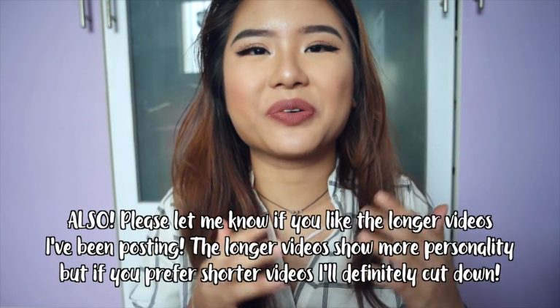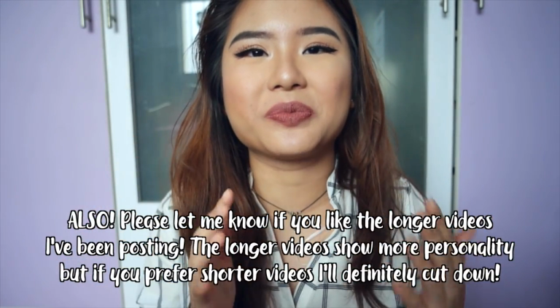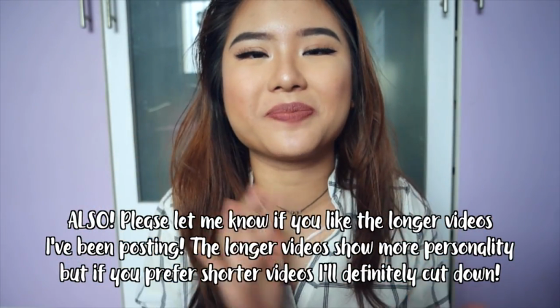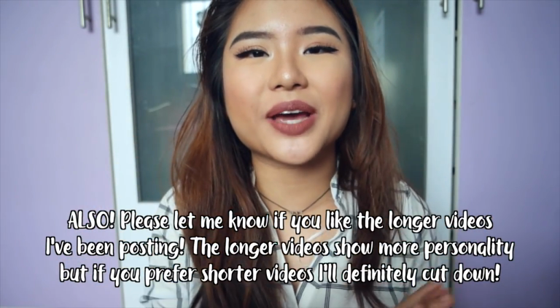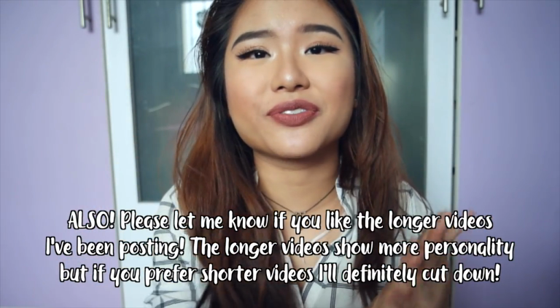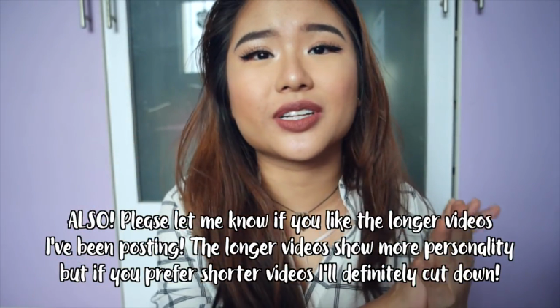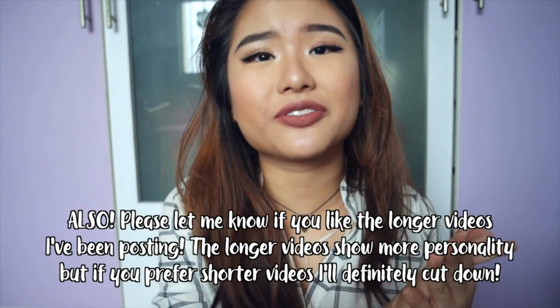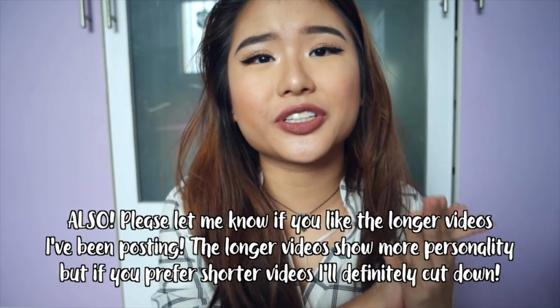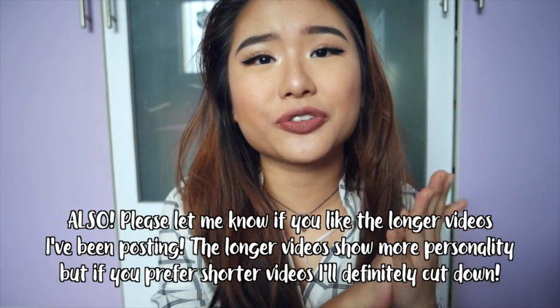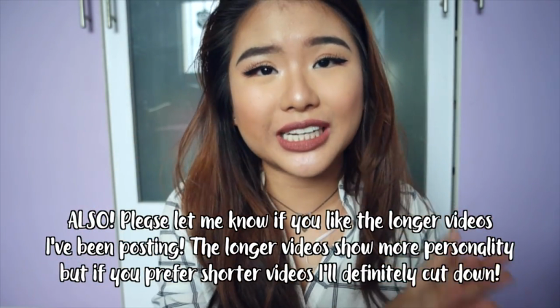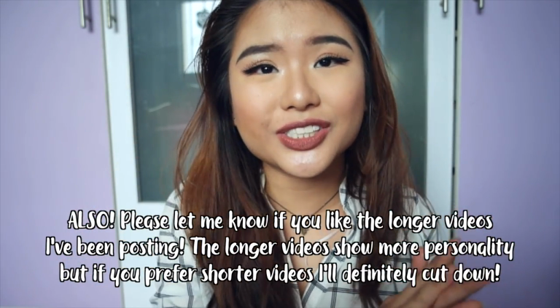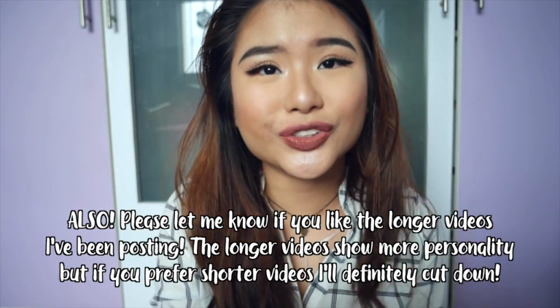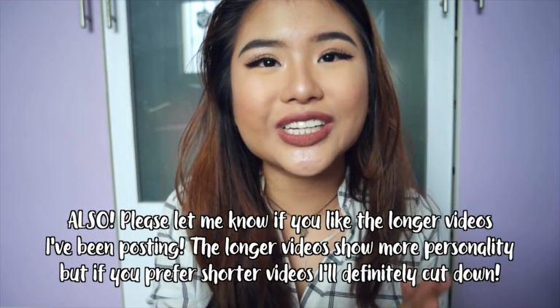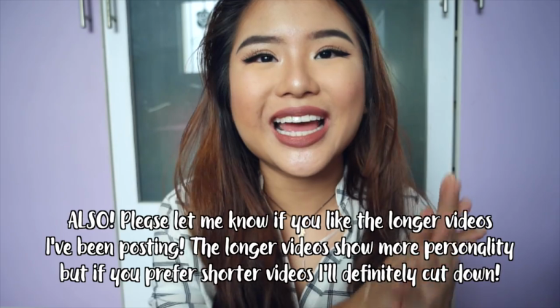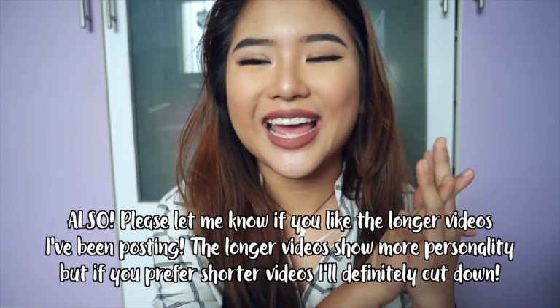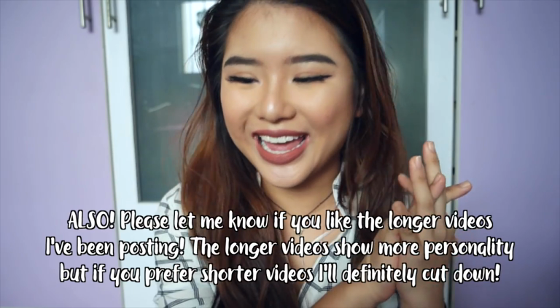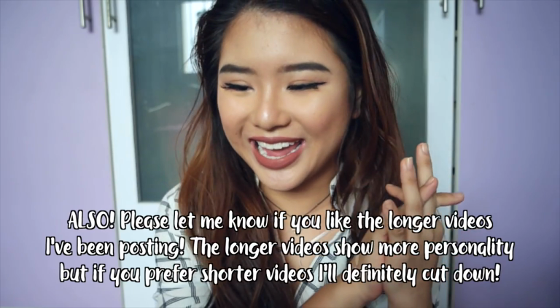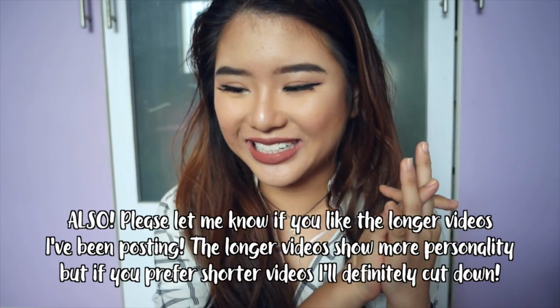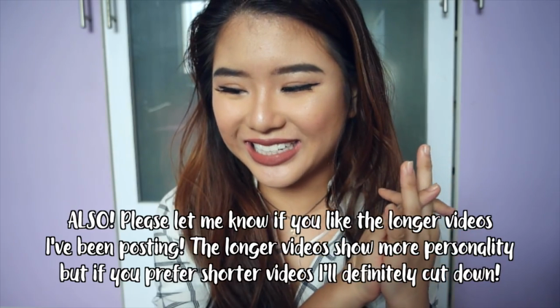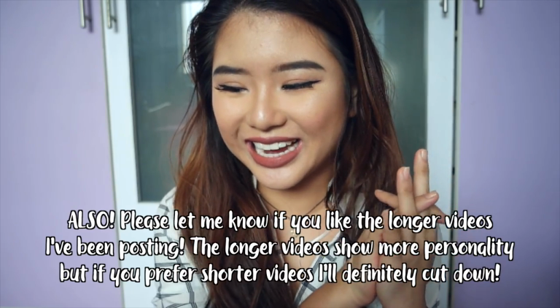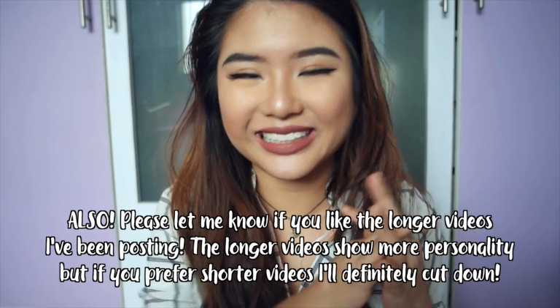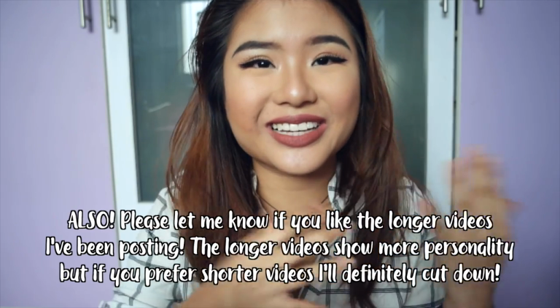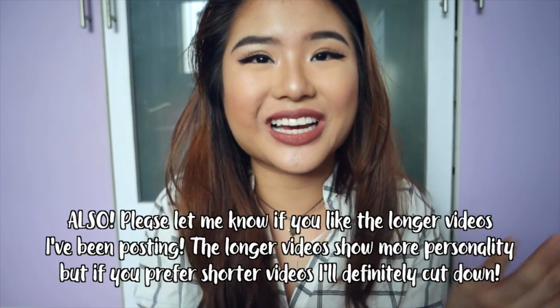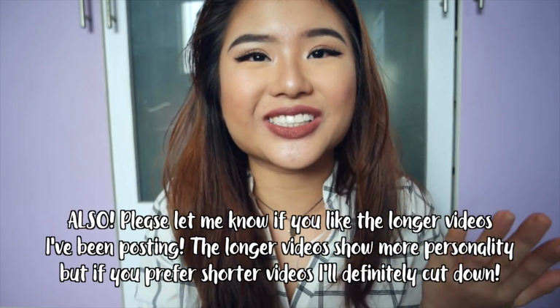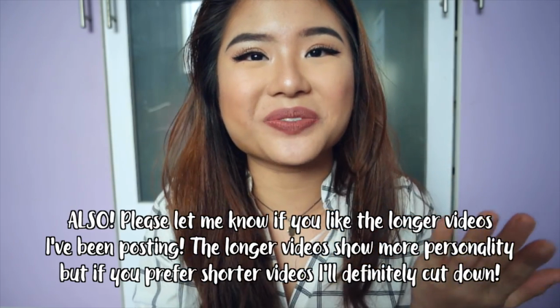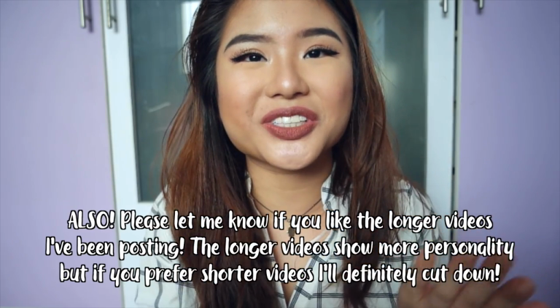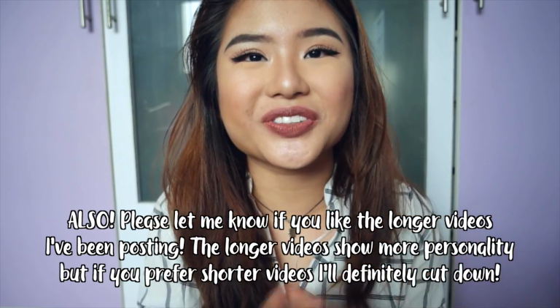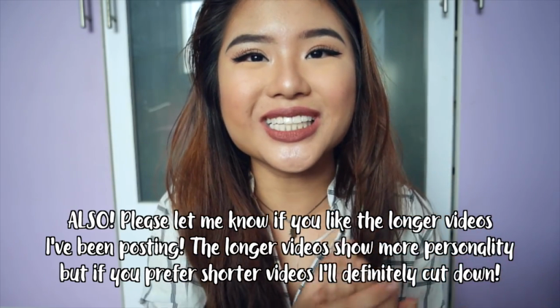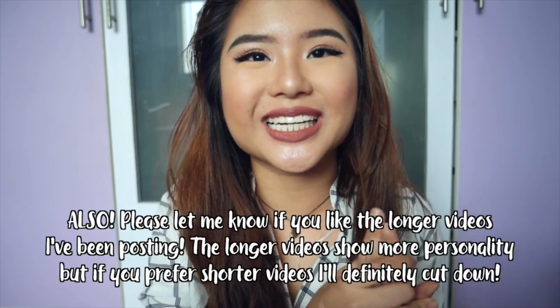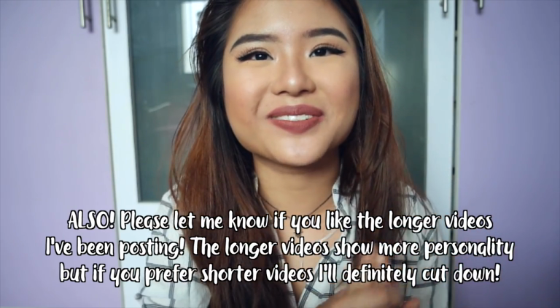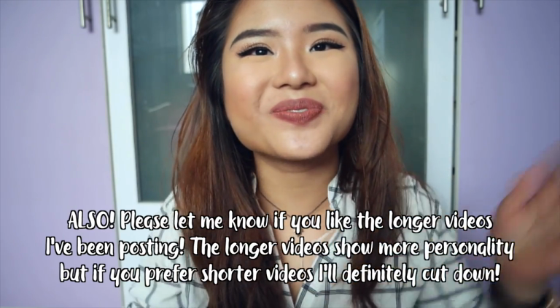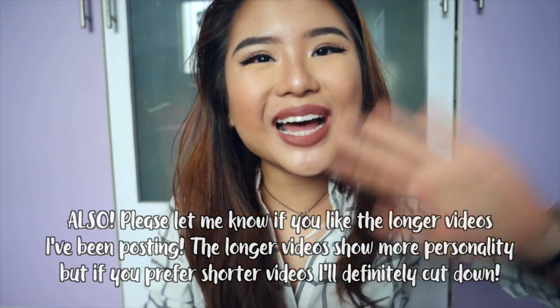Feel free to subscribe to my channel down below and click like if you liked it. I will be back with another video really soon and I thank you guys so much for watching. Bye!